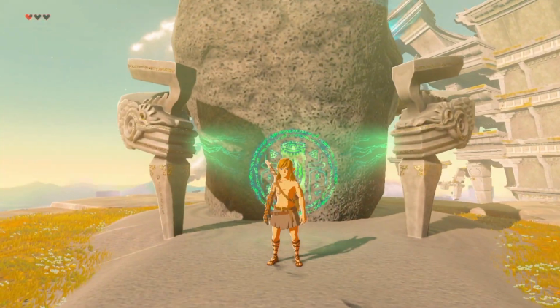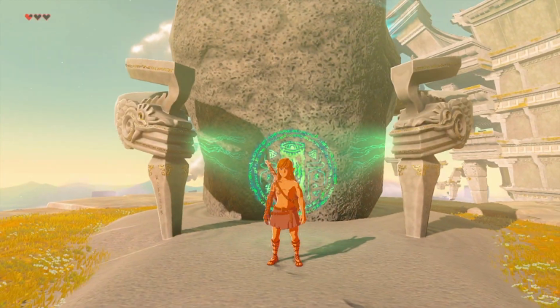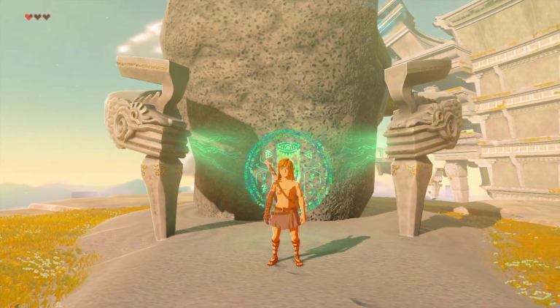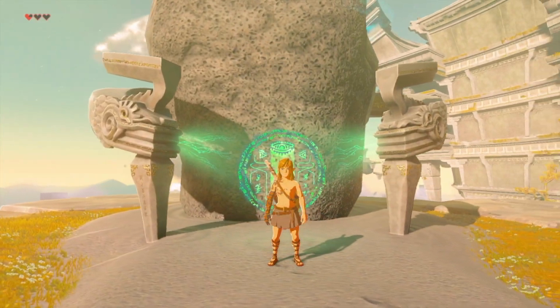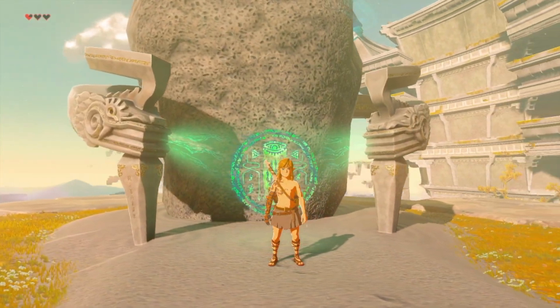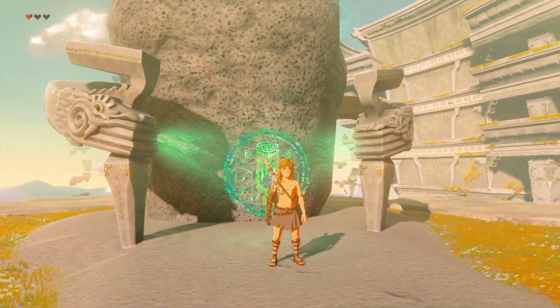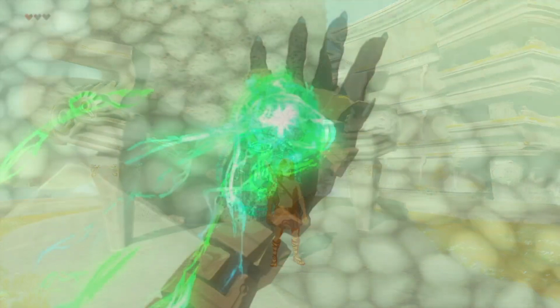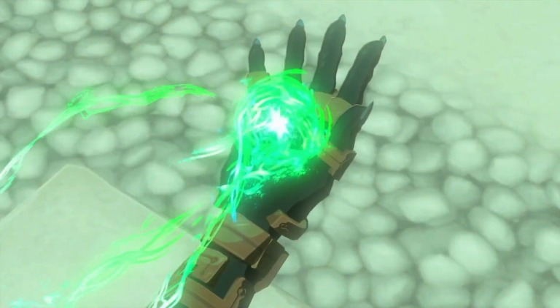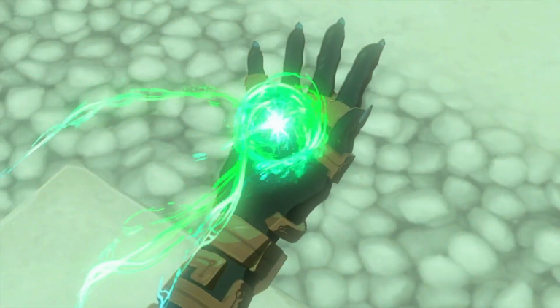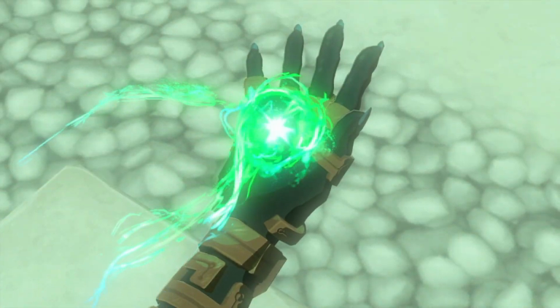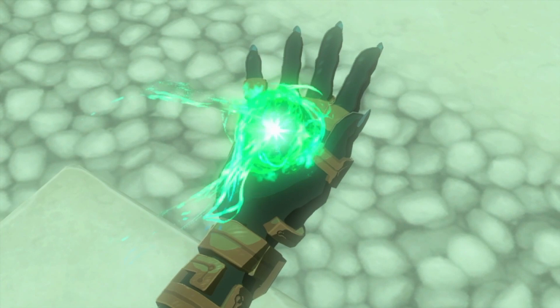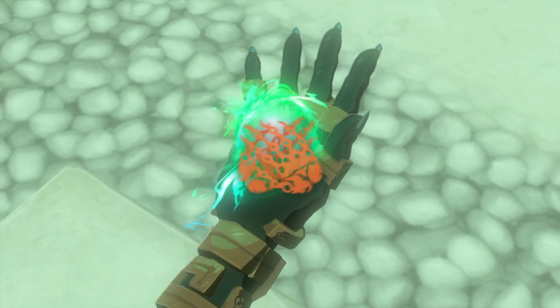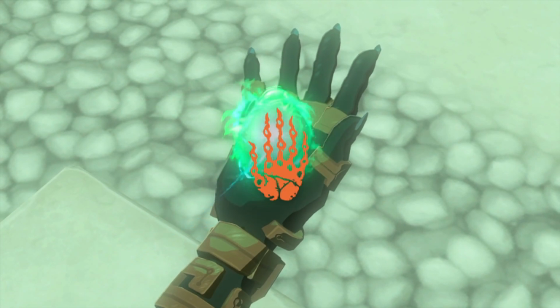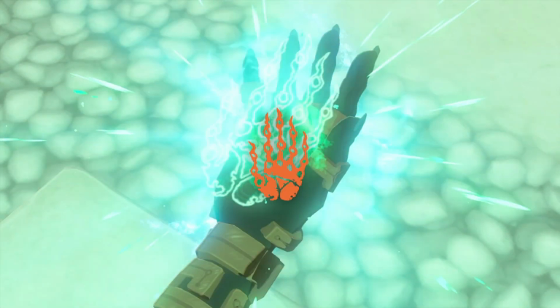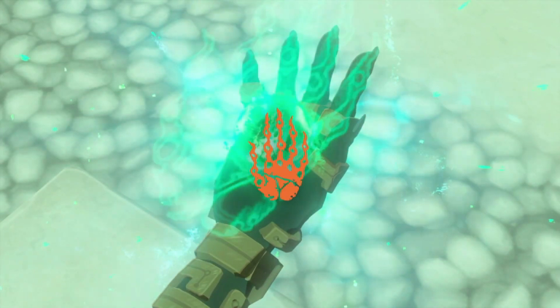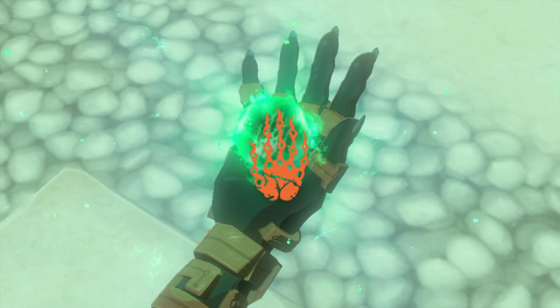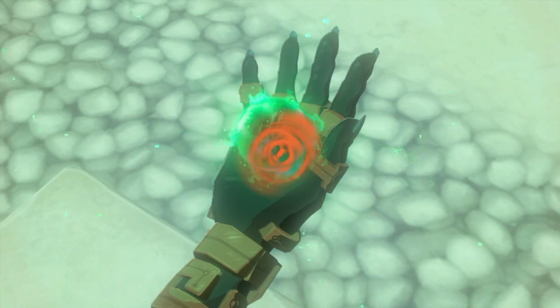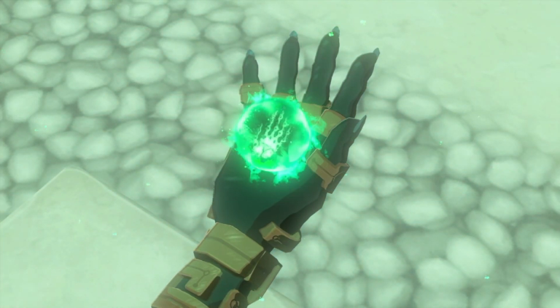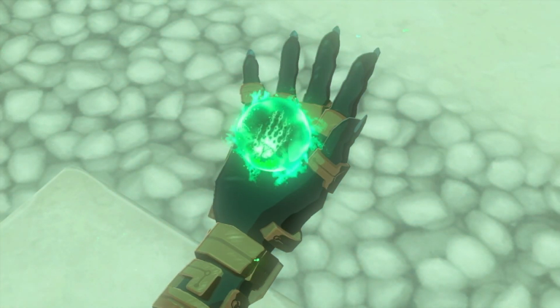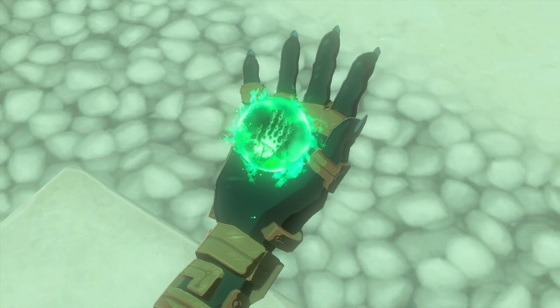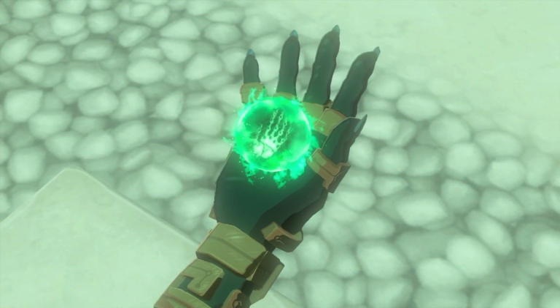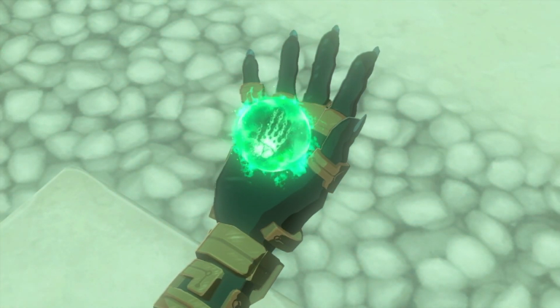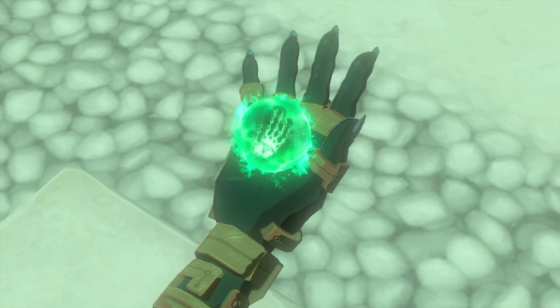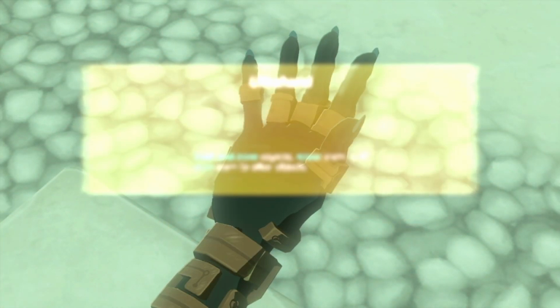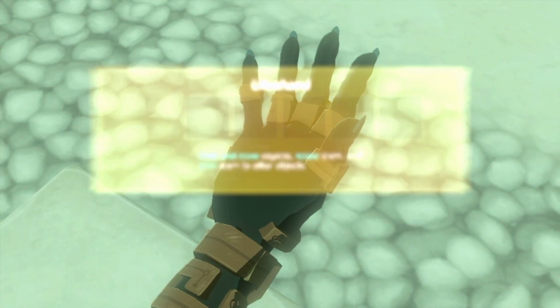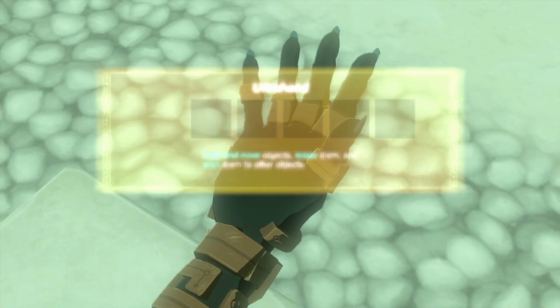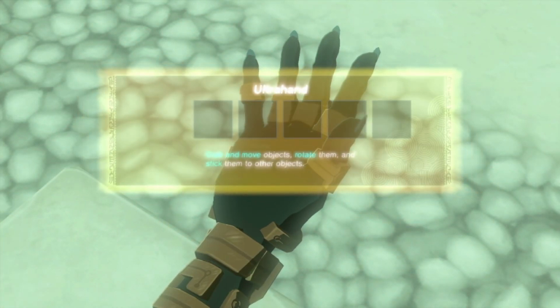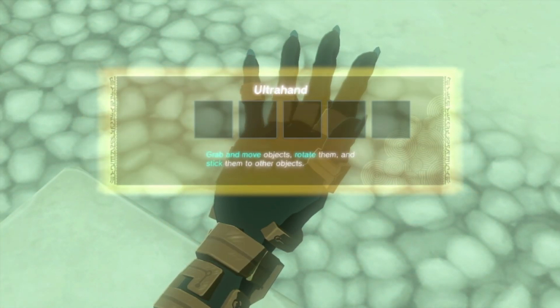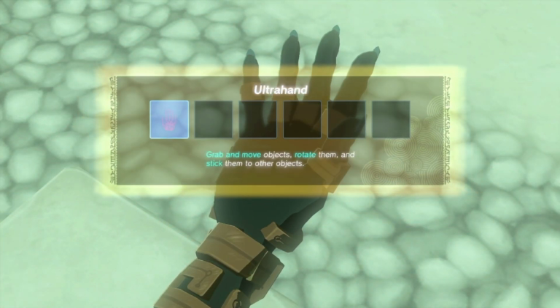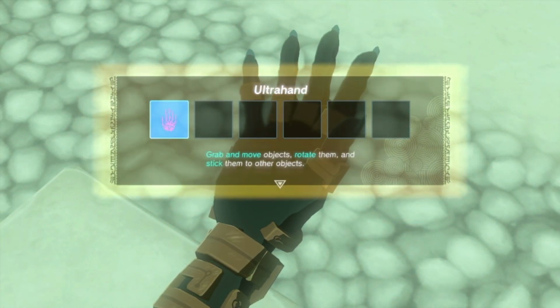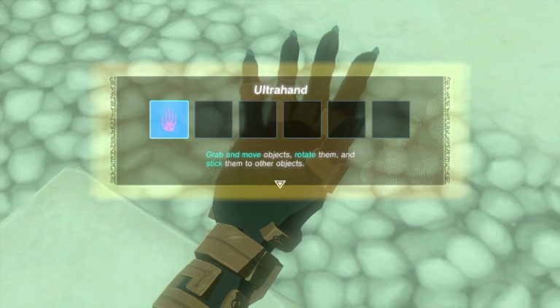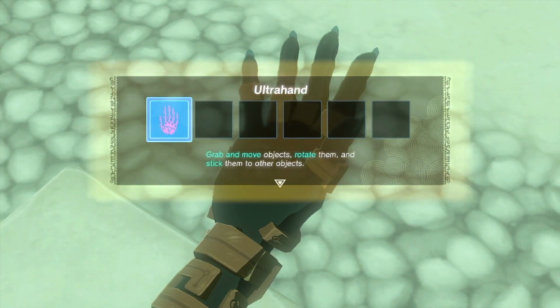Okay, now that we're up here, Rauru is going to give you Ultra Hand in this shrine. It's a pretty awesome ability — practice with it a lot, it's super useful.